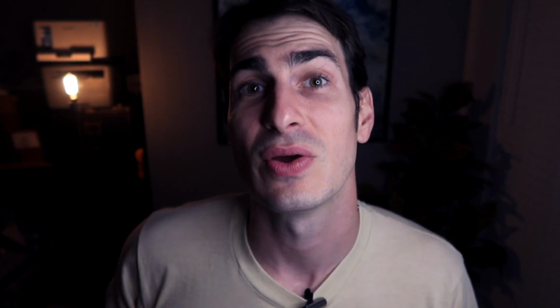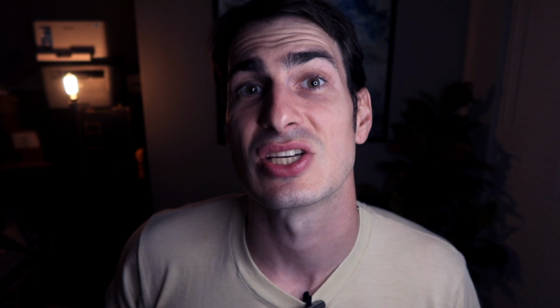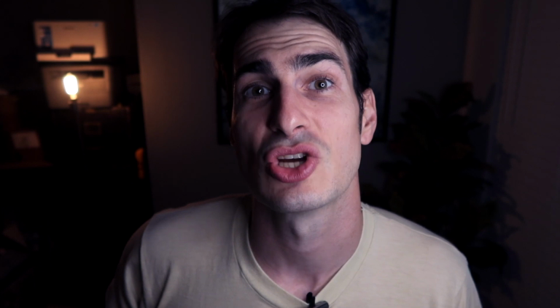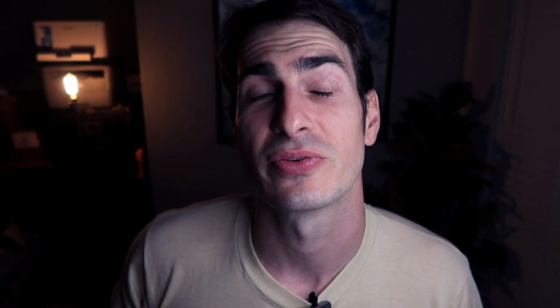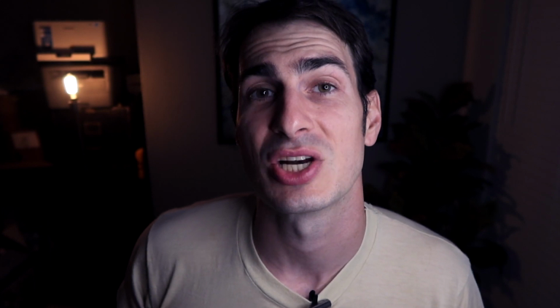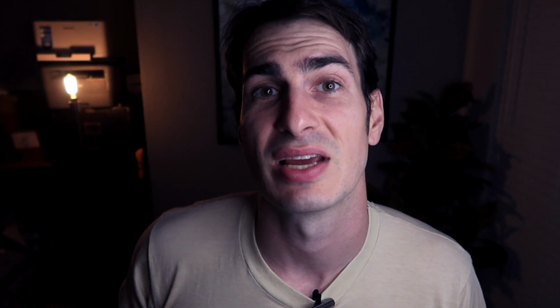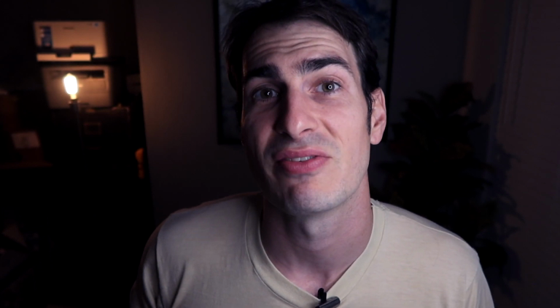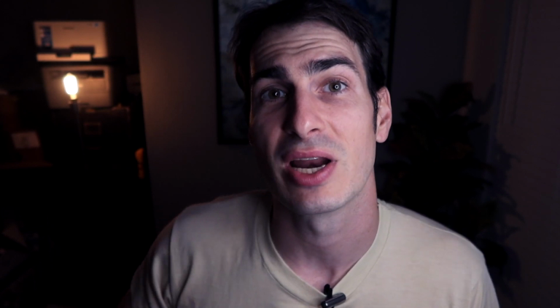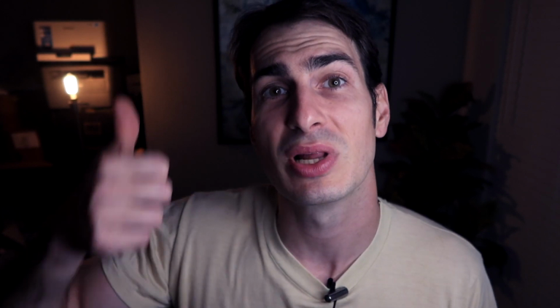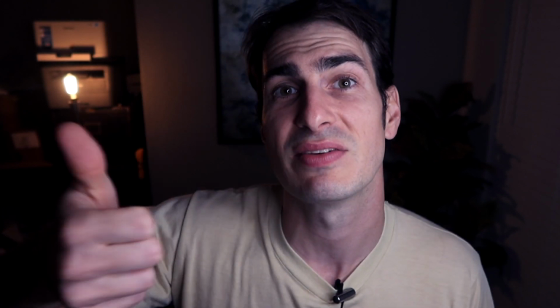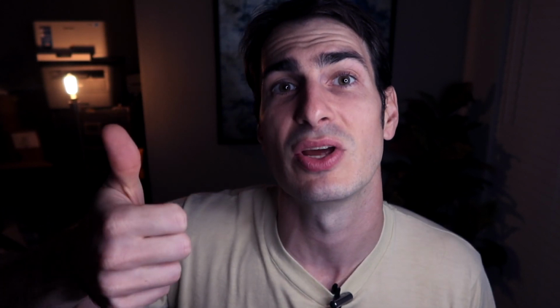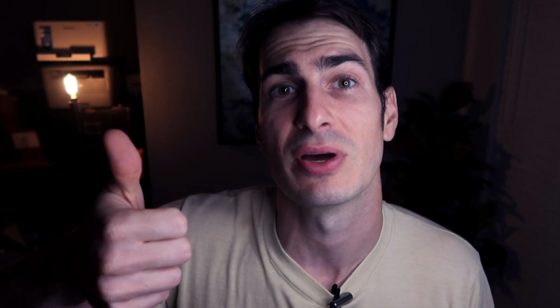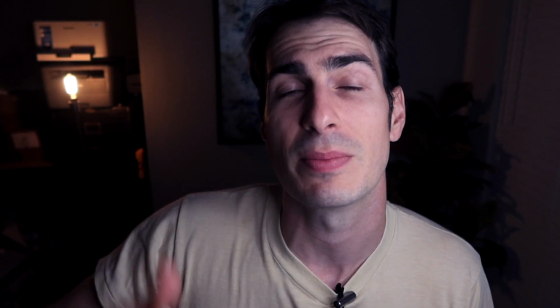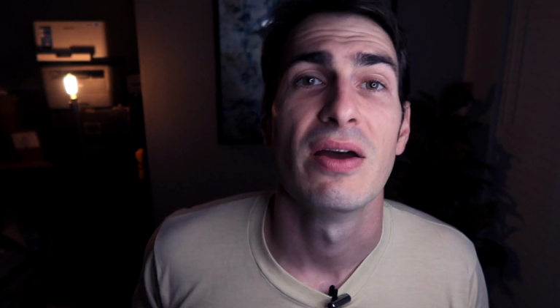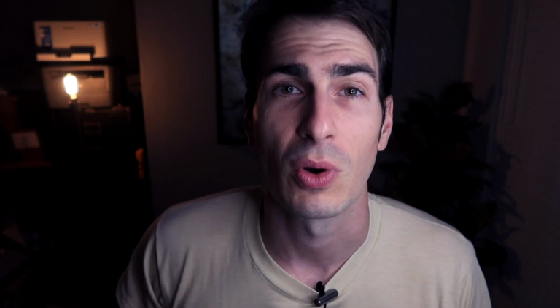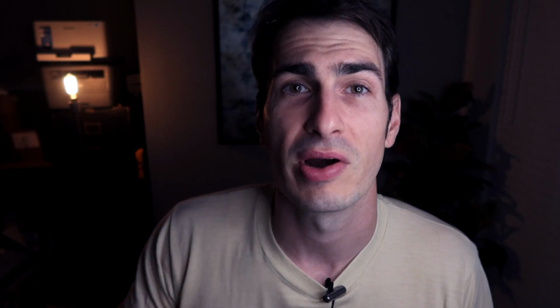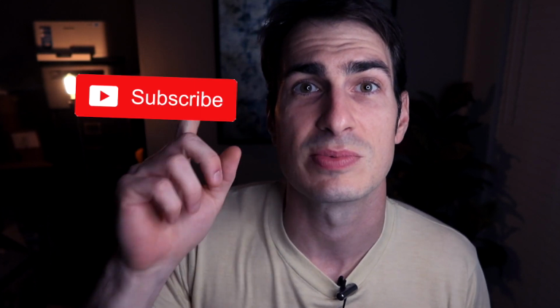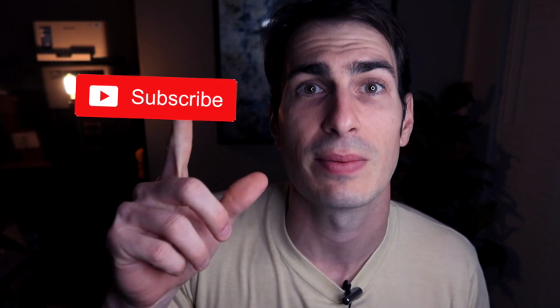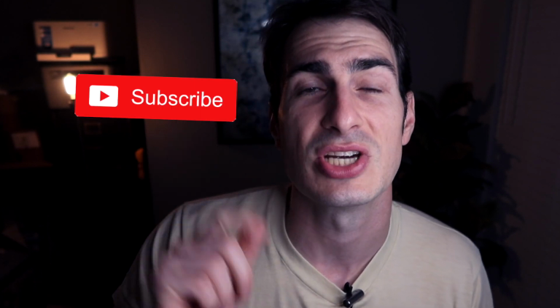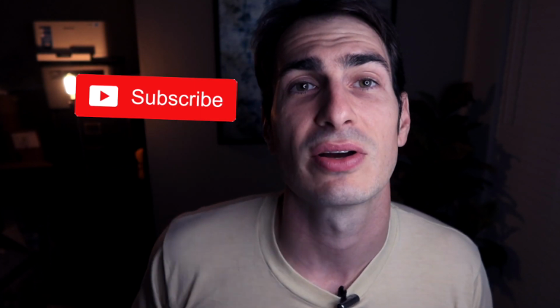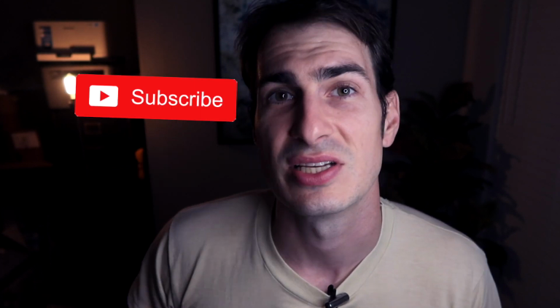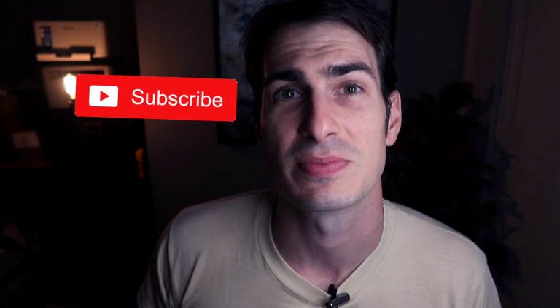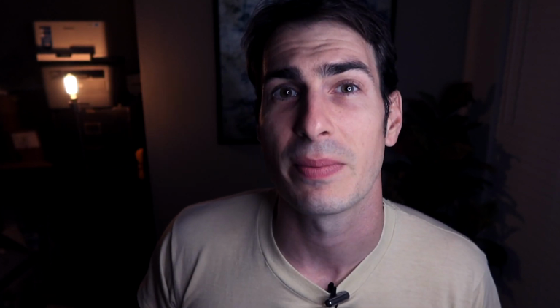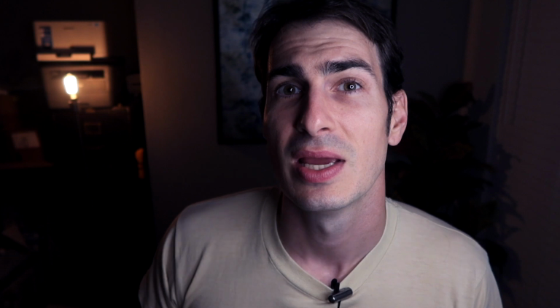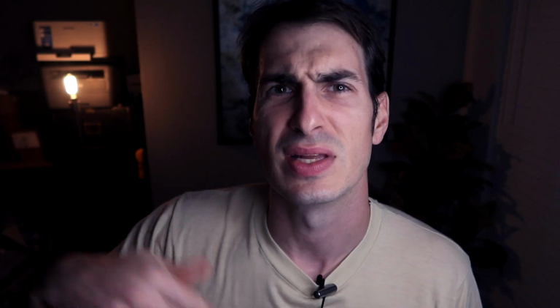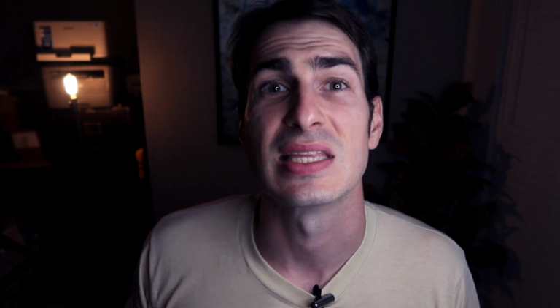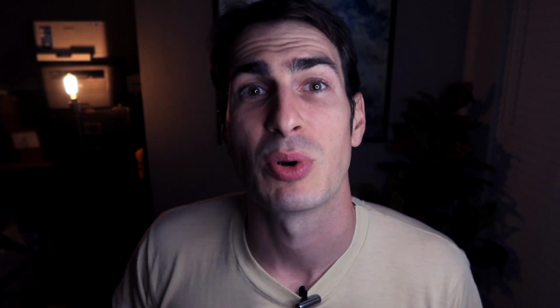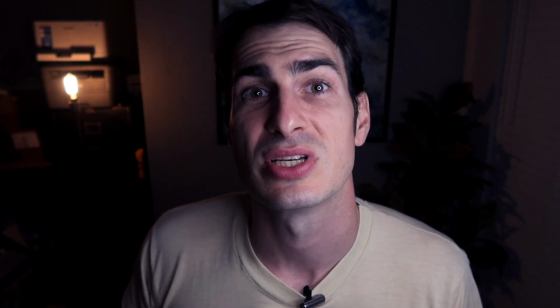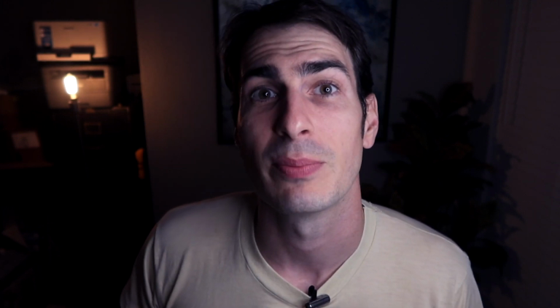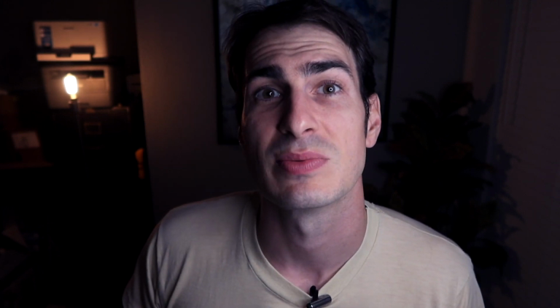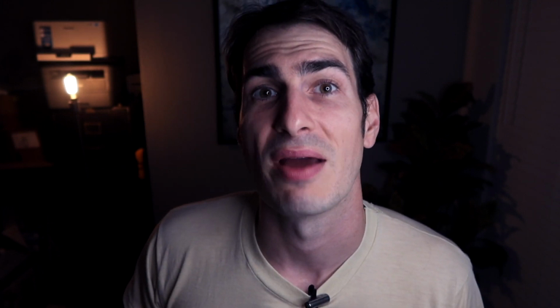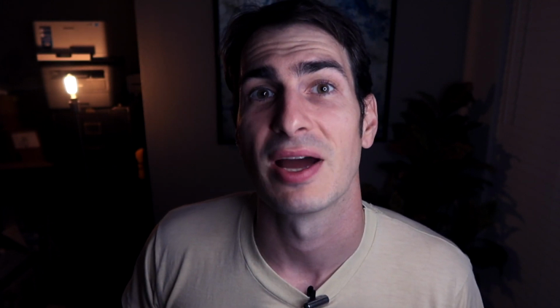Thank you guys so much for watching. If you haven't already please give the video a thumbs up. If you aren't already subscribed to the channel consider subscribing, and let's get this printer set up with some Wi-Fi.